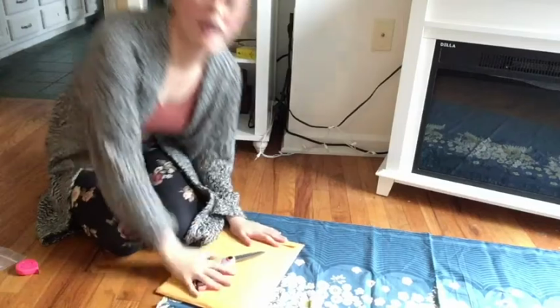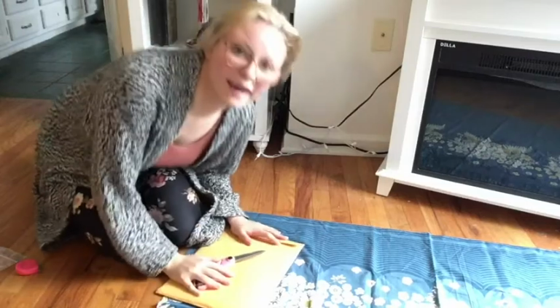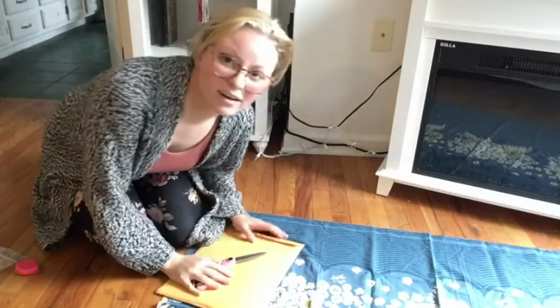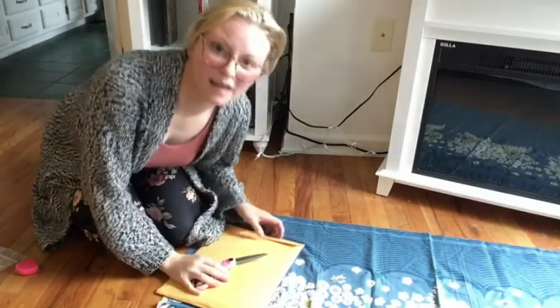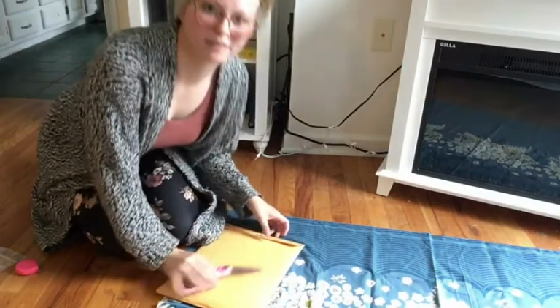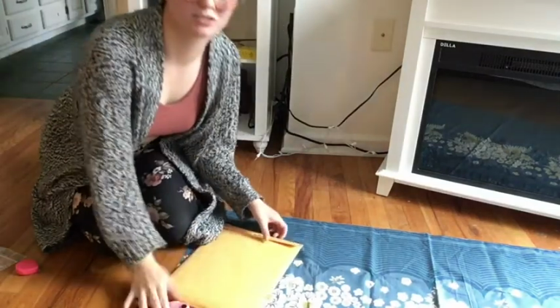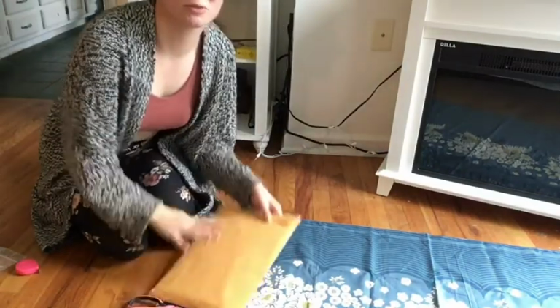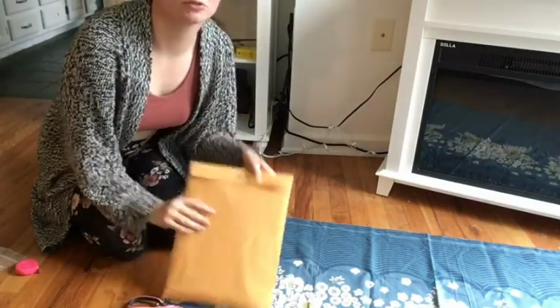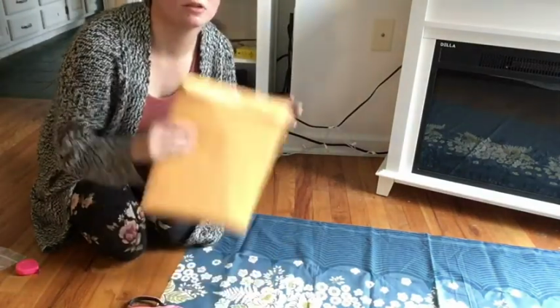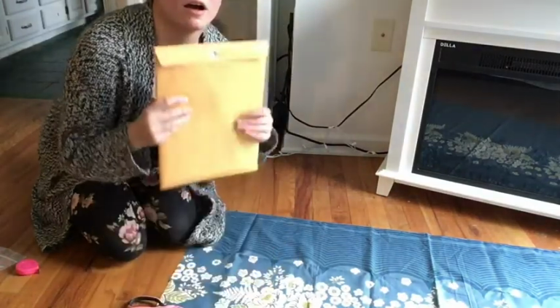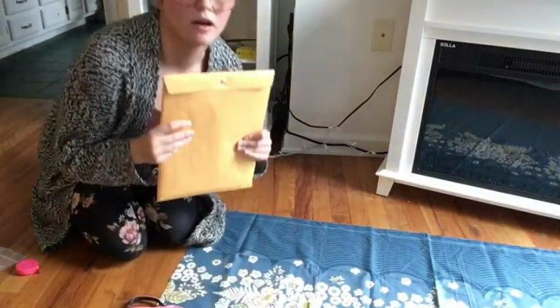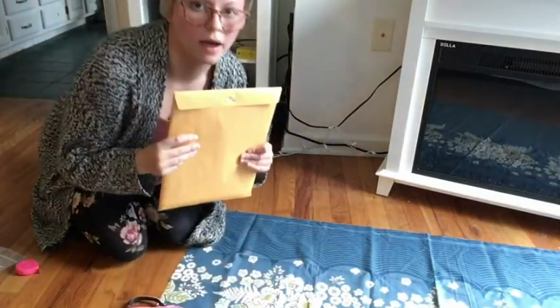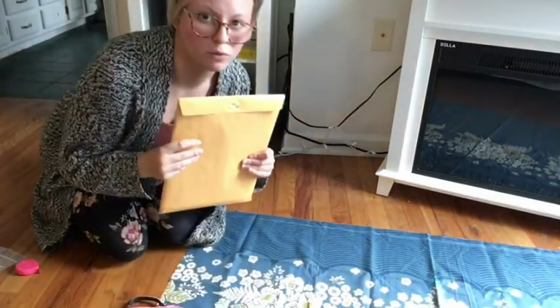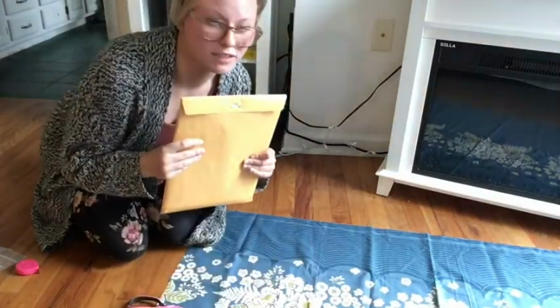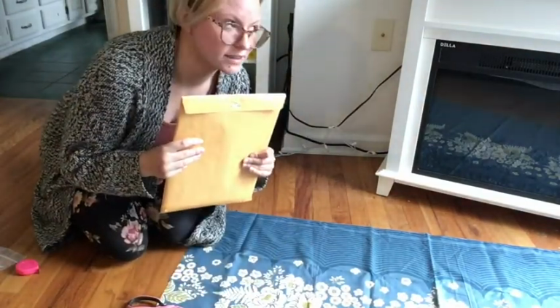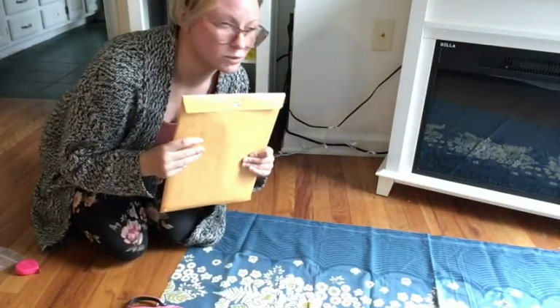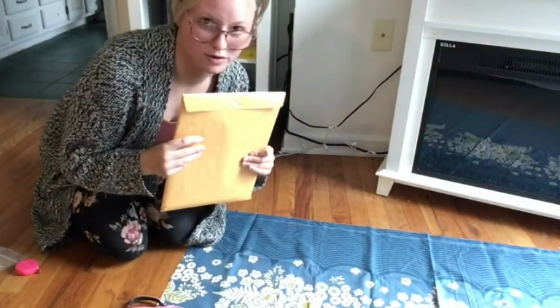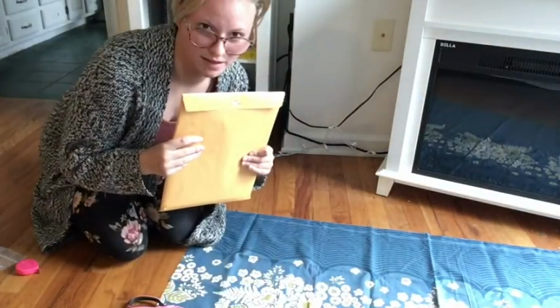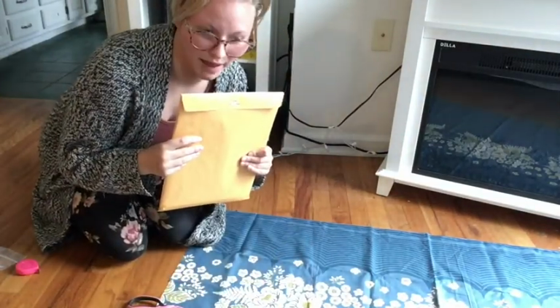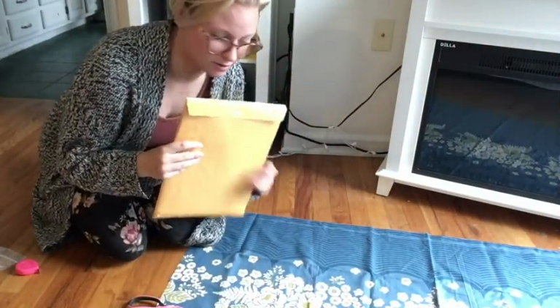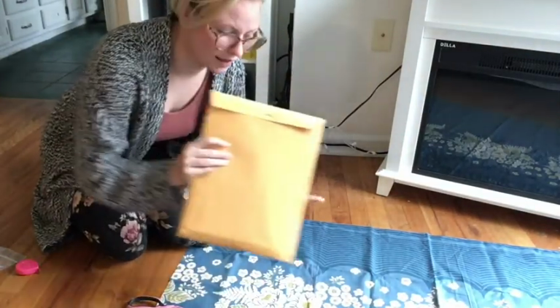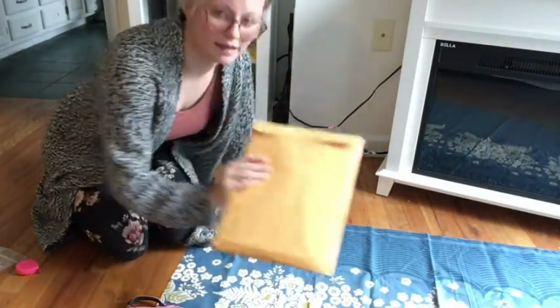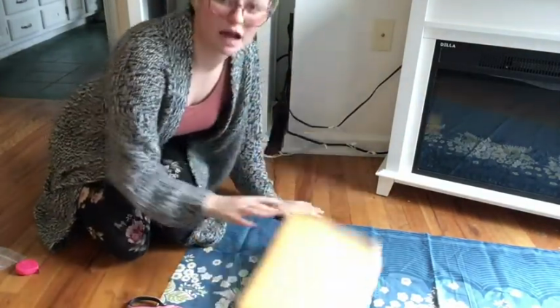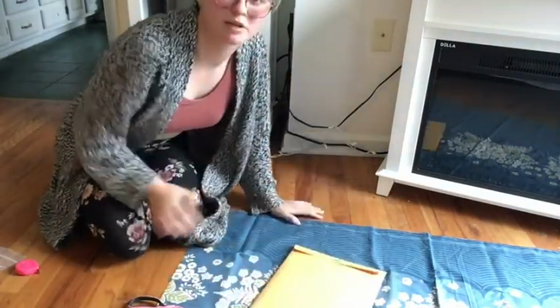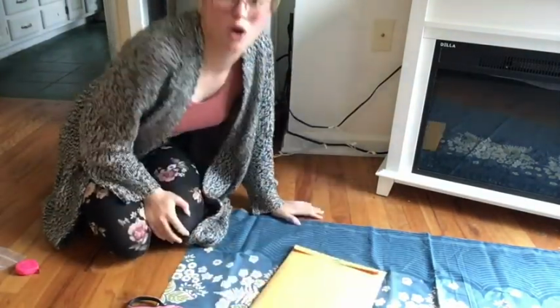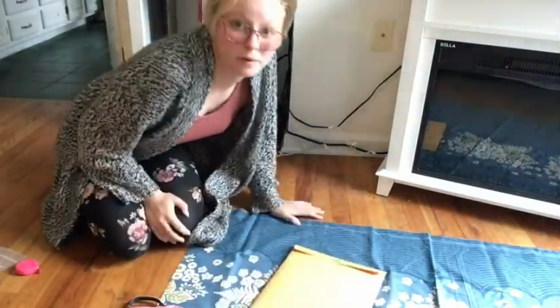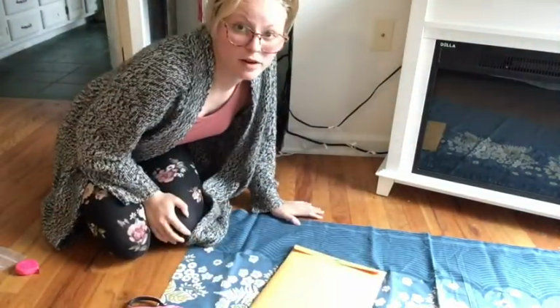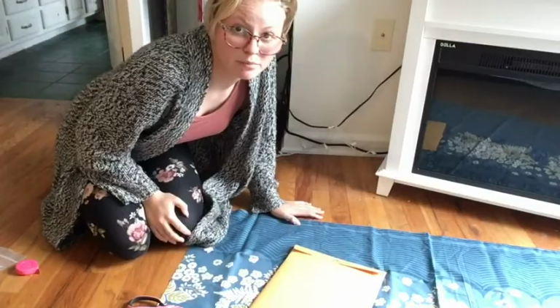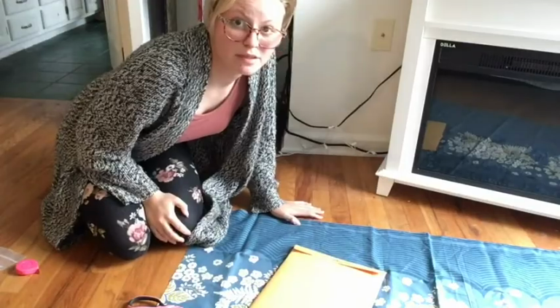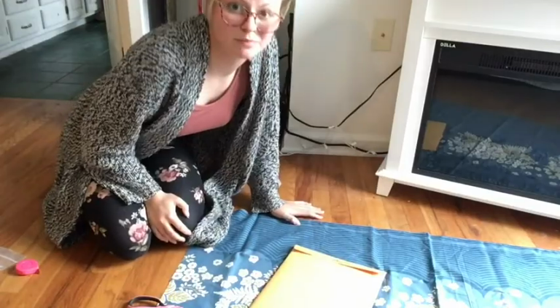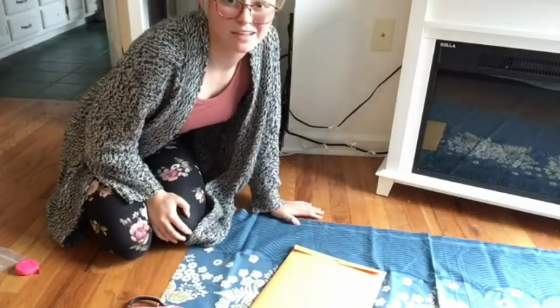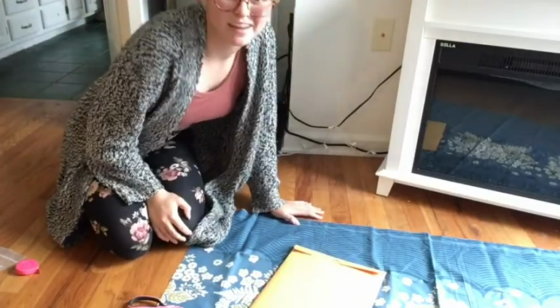Hey y'all, I got this super cool Edwardian themed corset pattern, and I'm gonna open her up and play around.